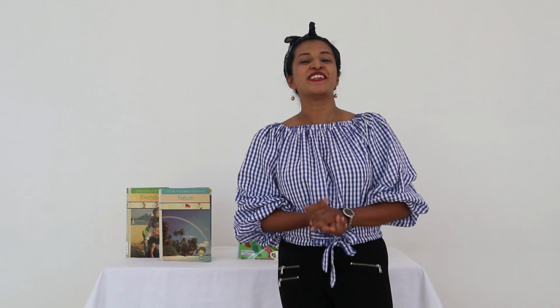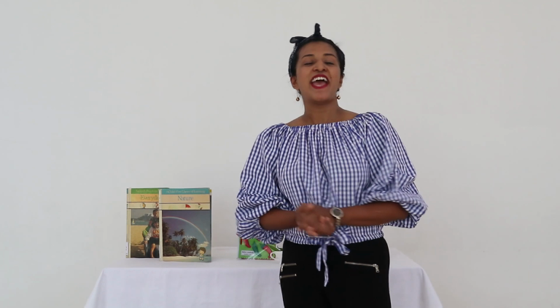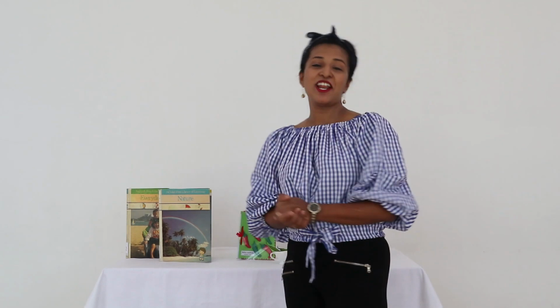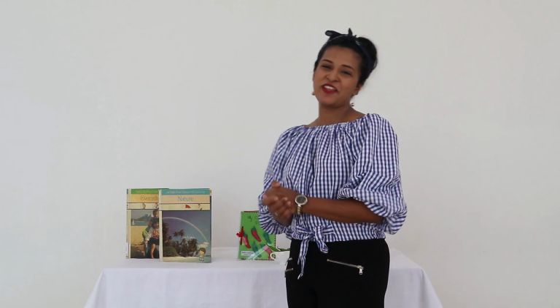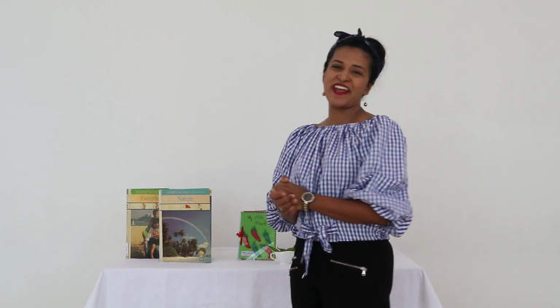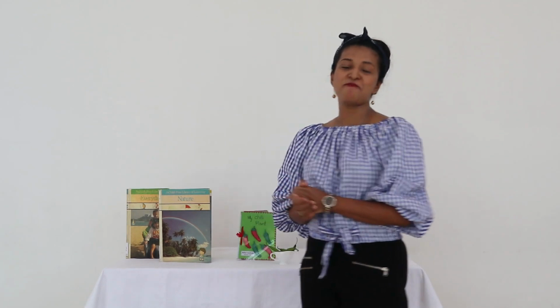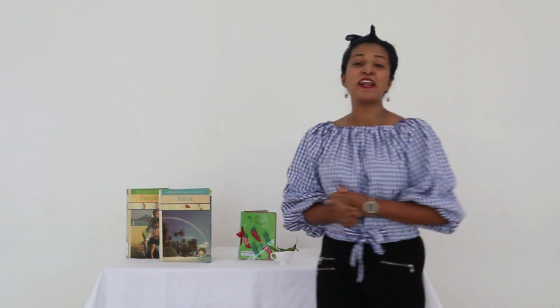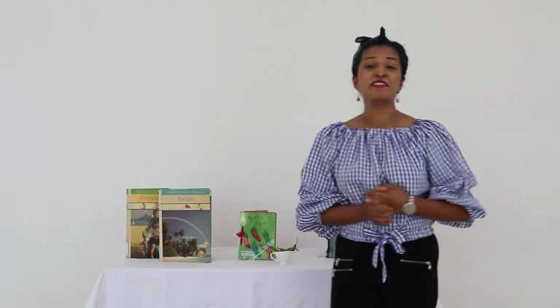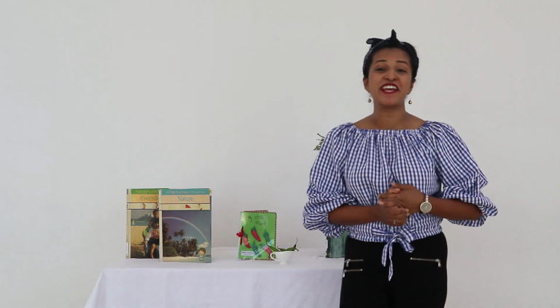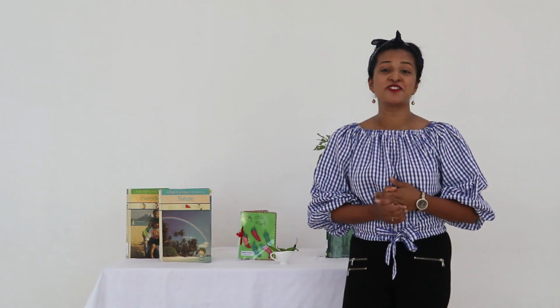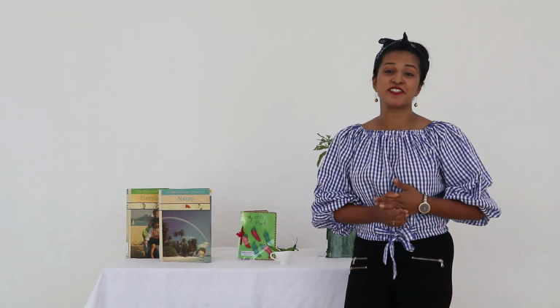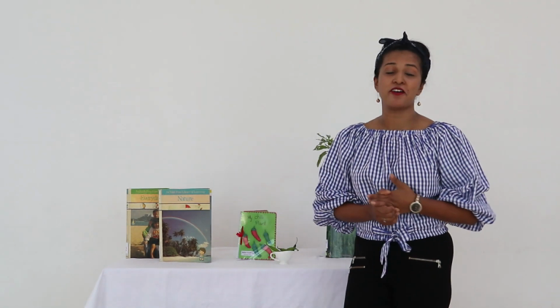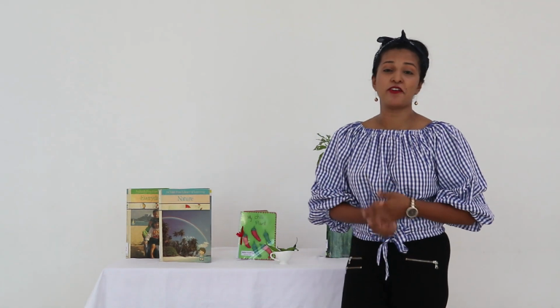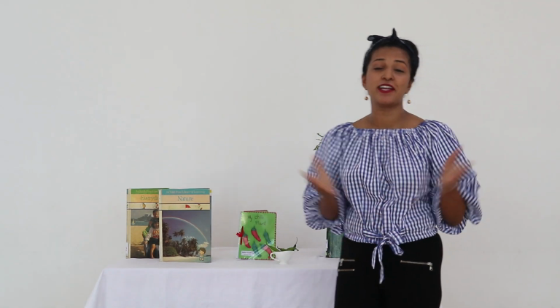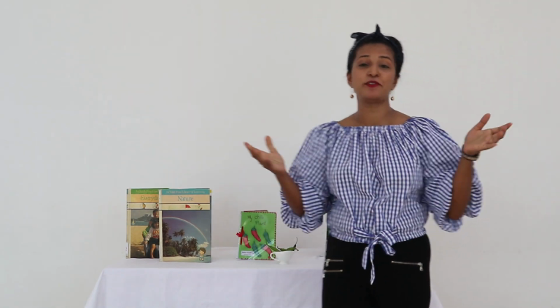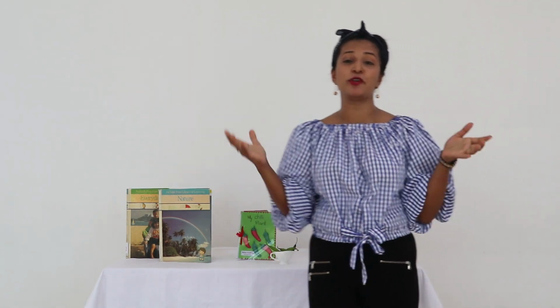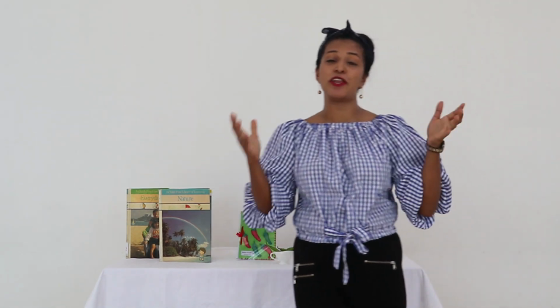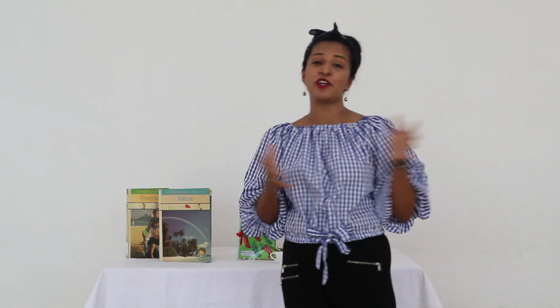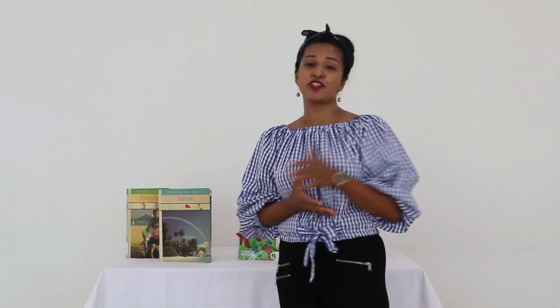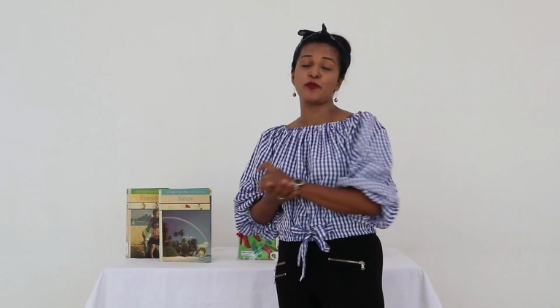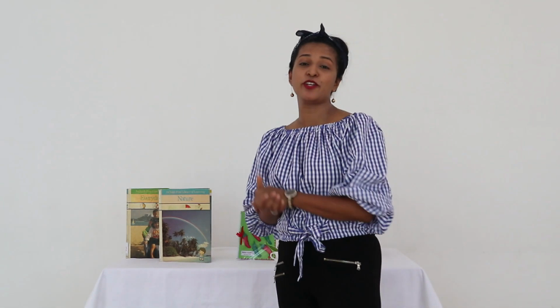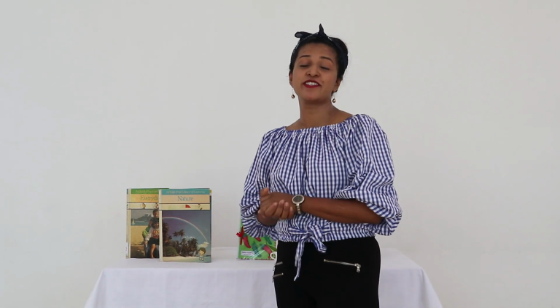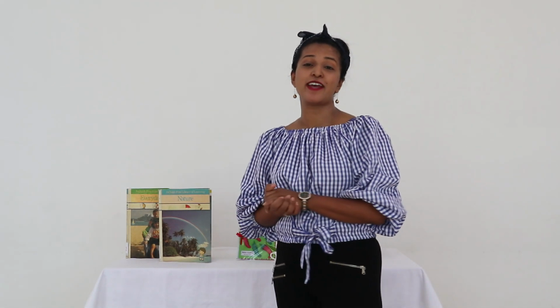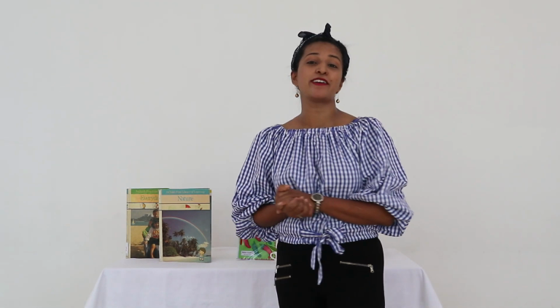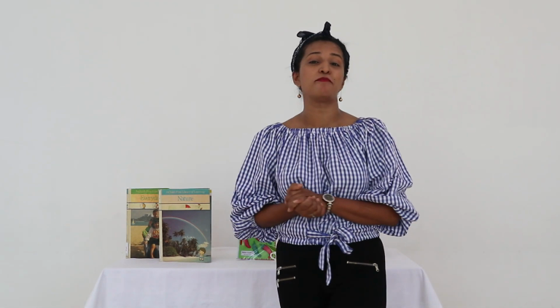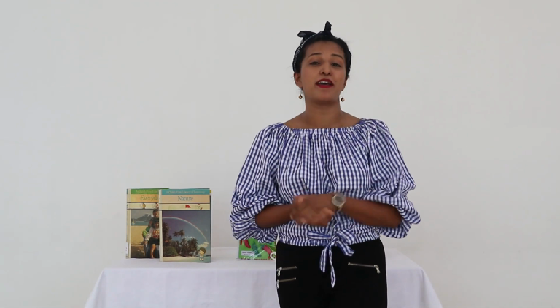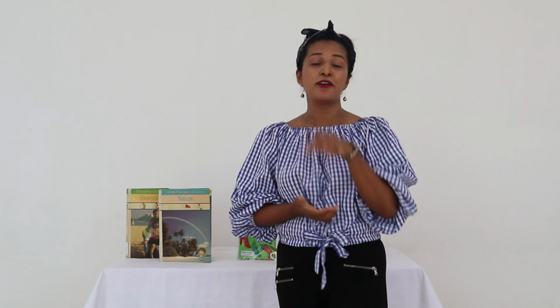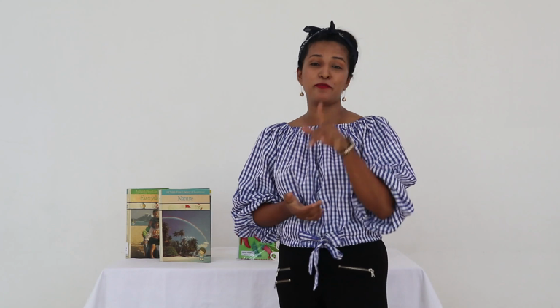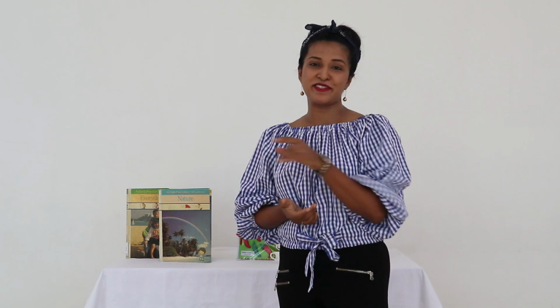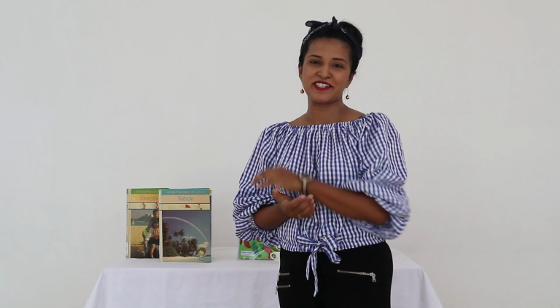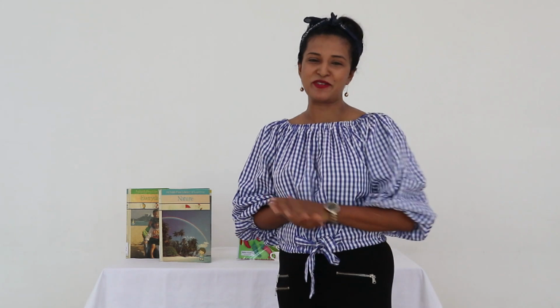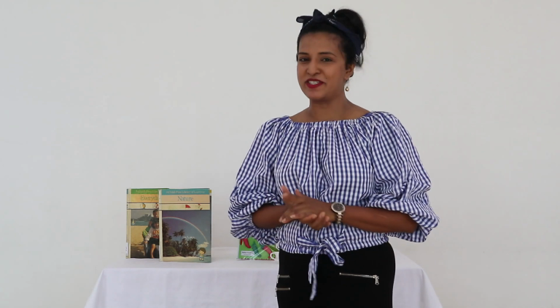Hello there, my name is Anne Sosa. Welcome to educational videos that are done by Mystical Roes.